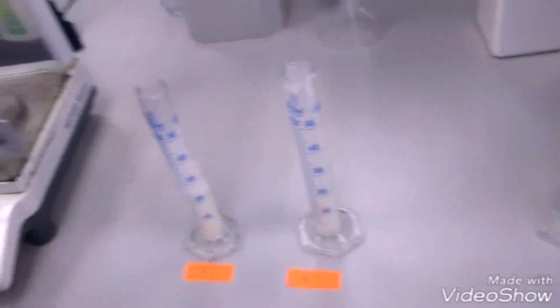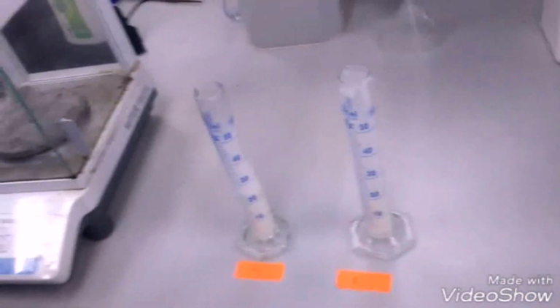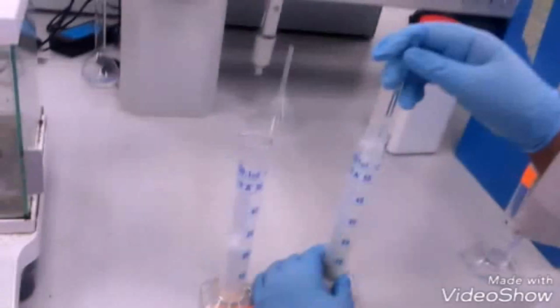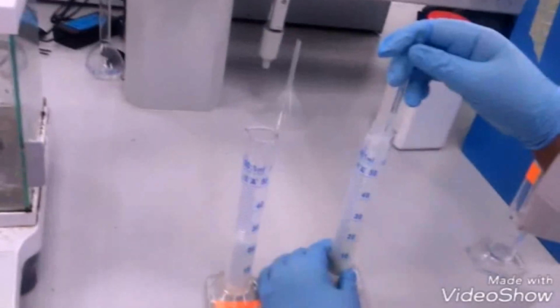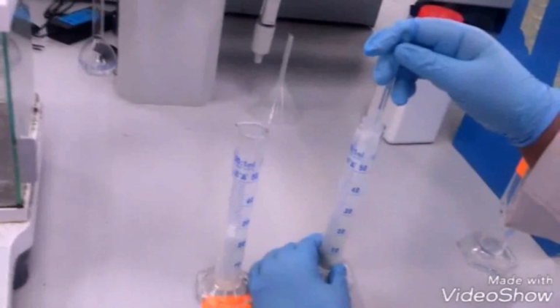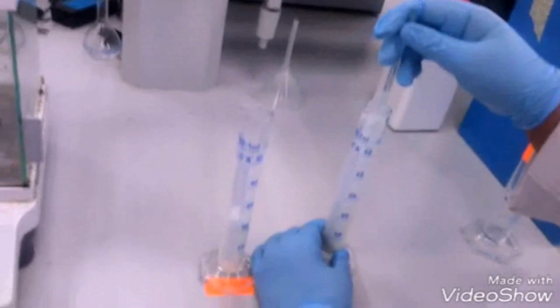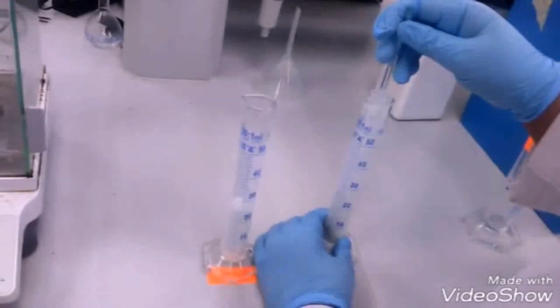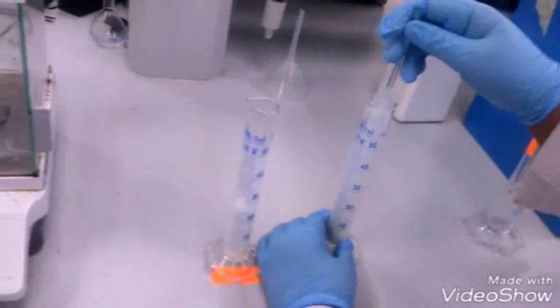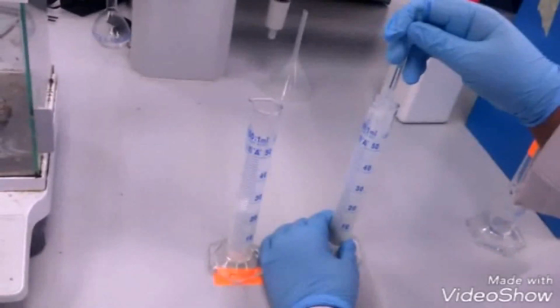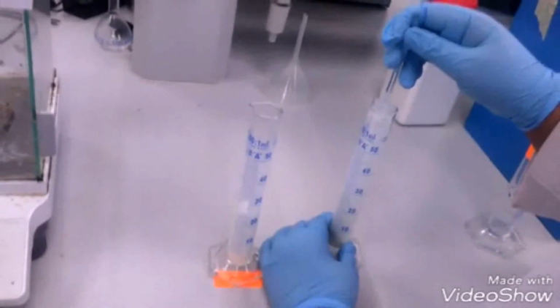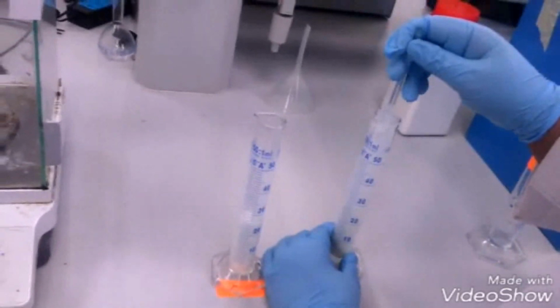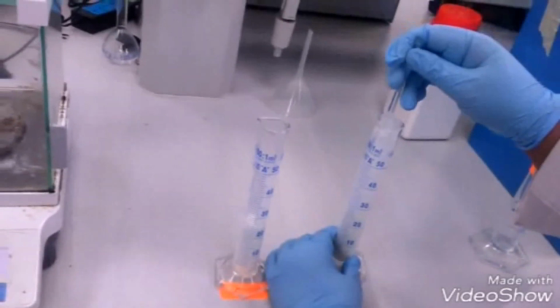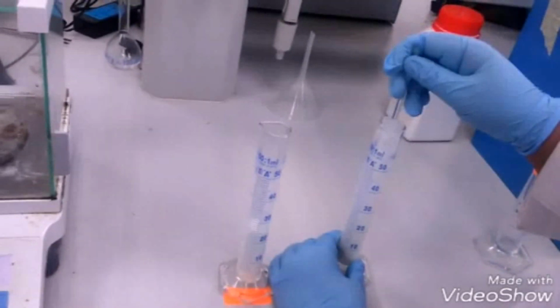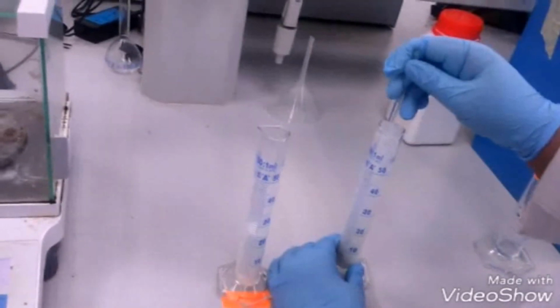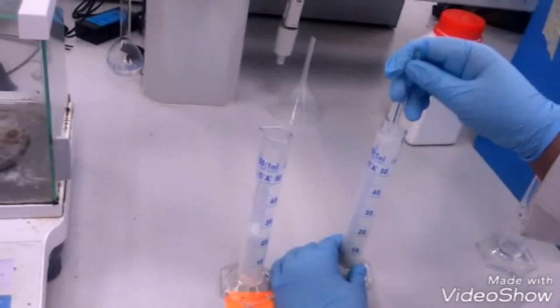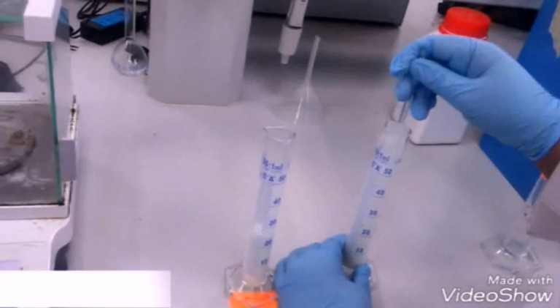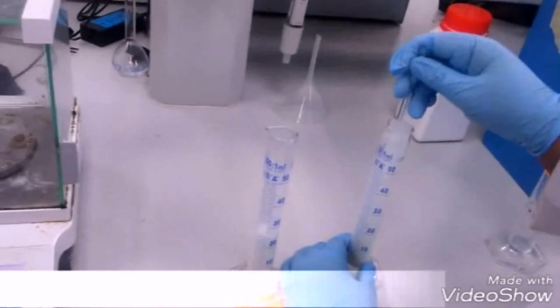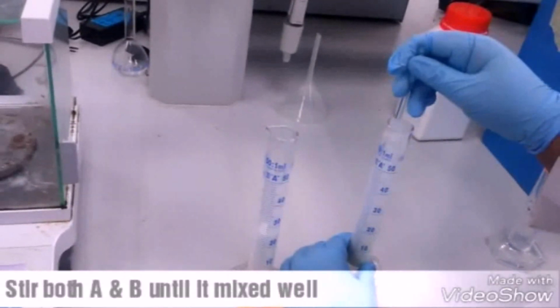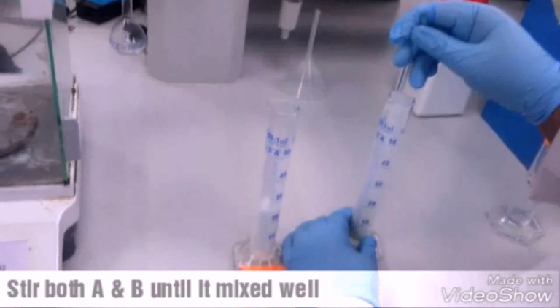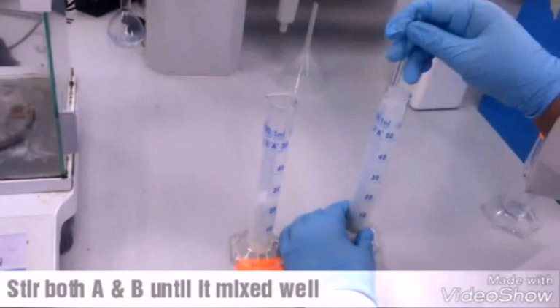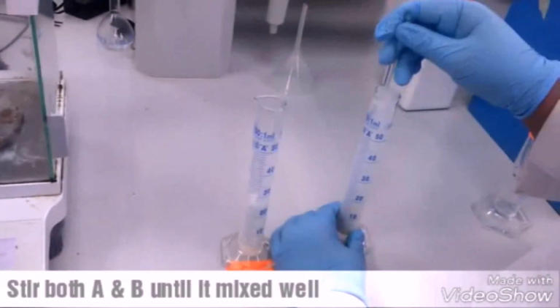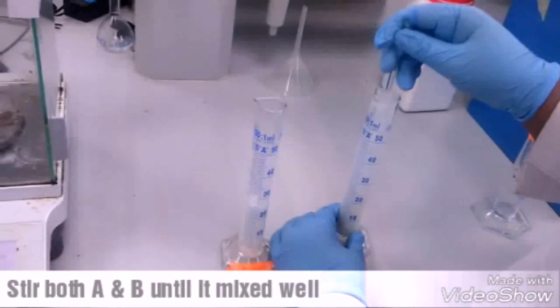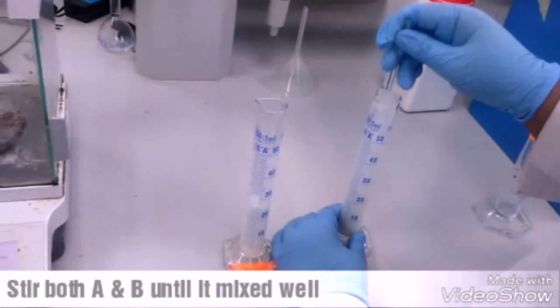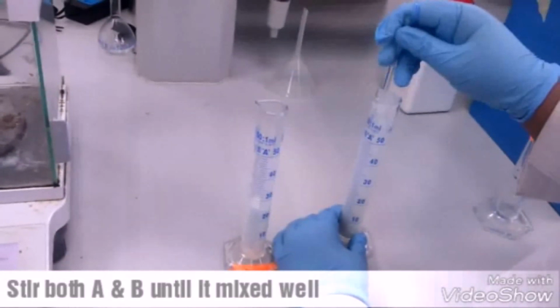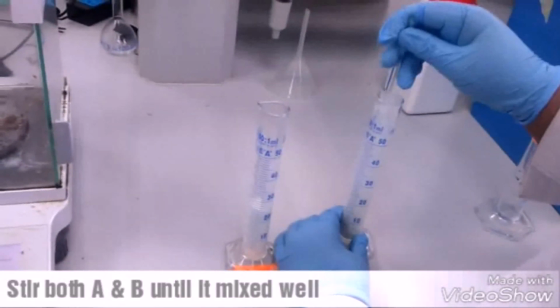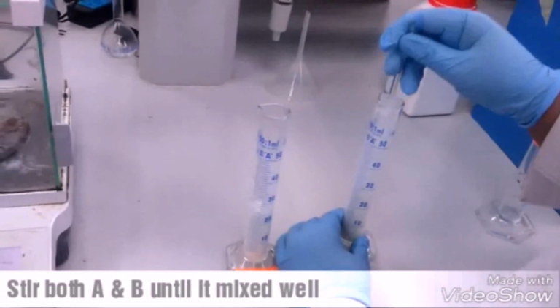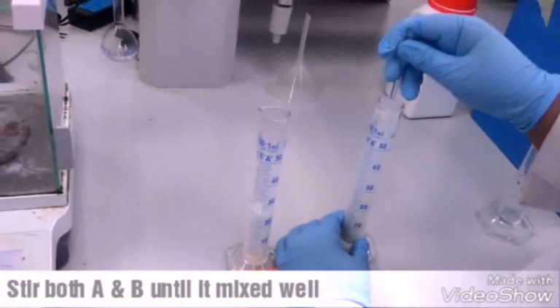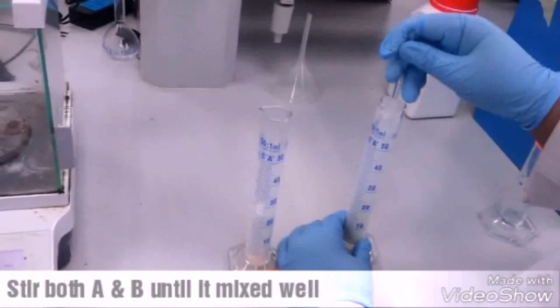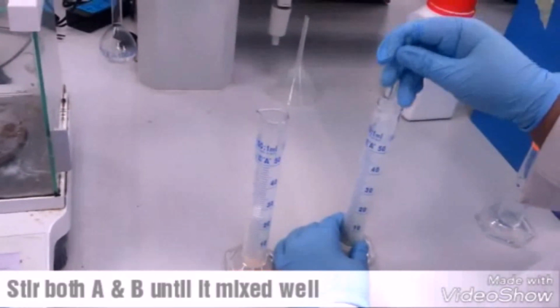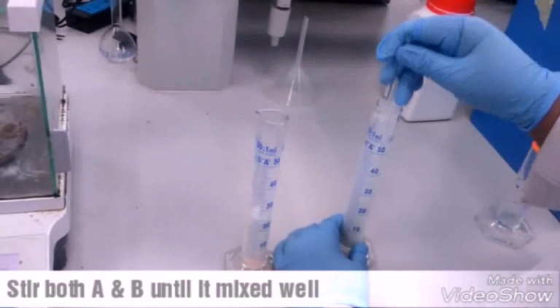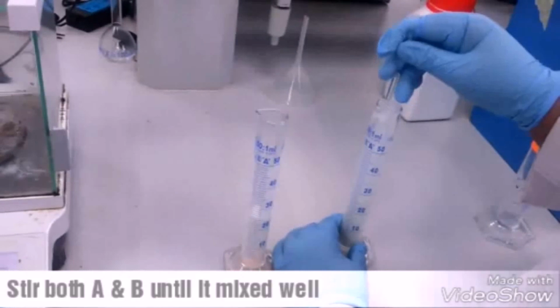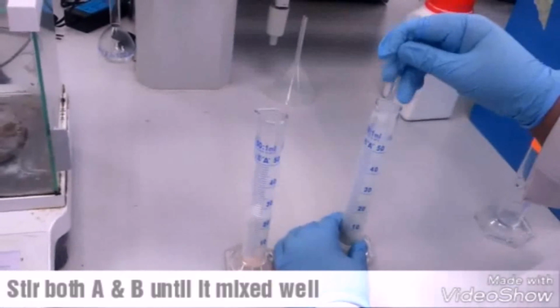Okay, after that, fill both emulsions until it's mixed together.